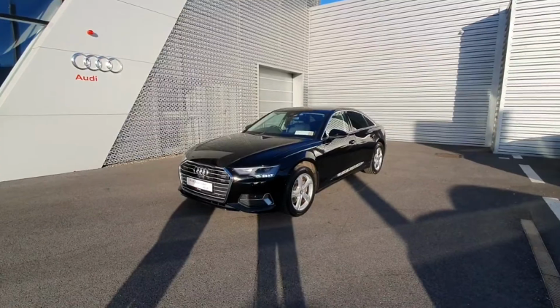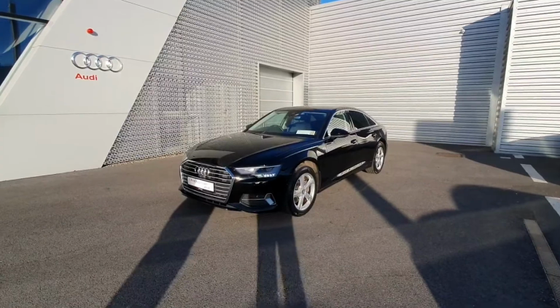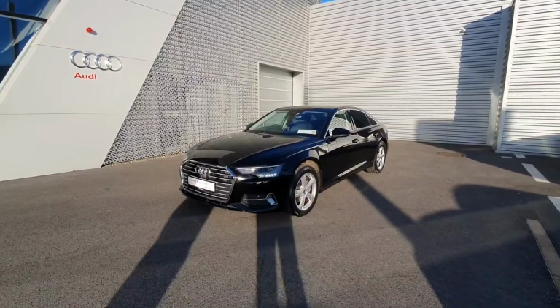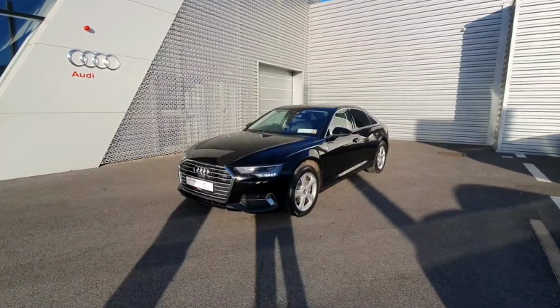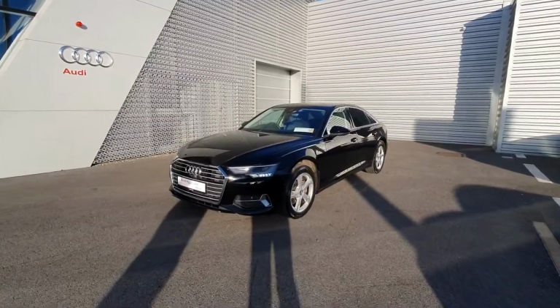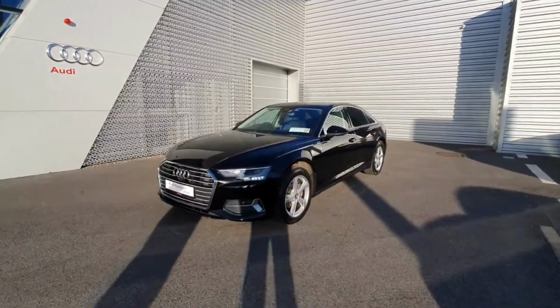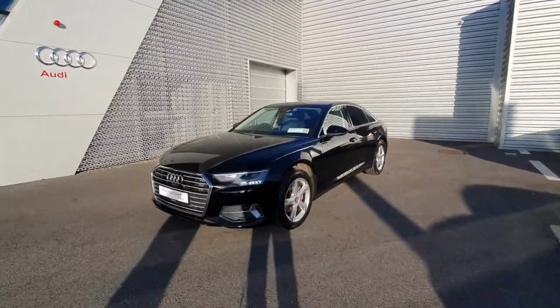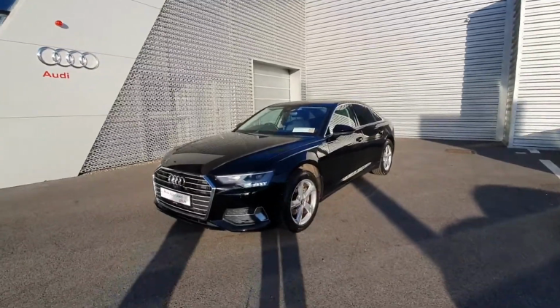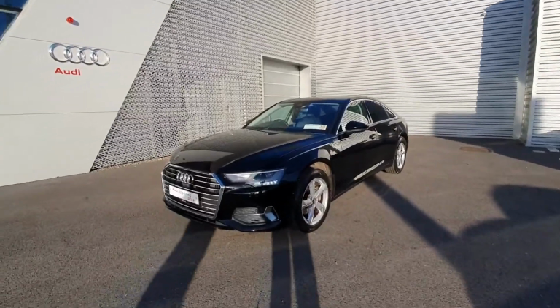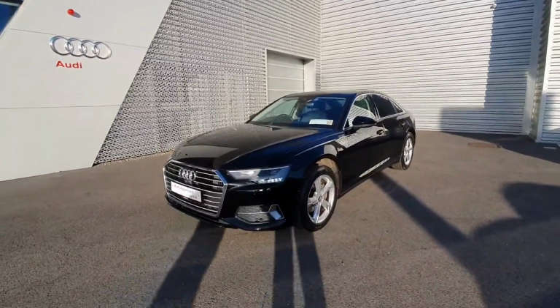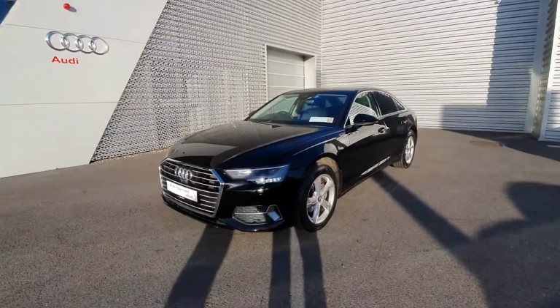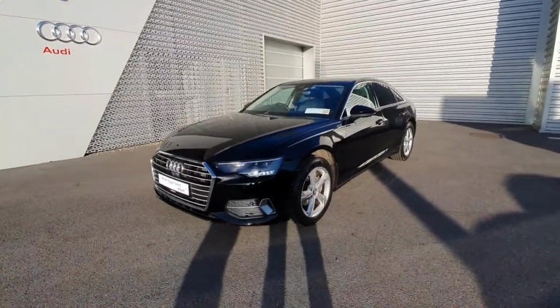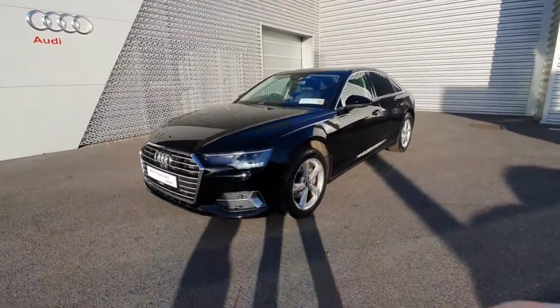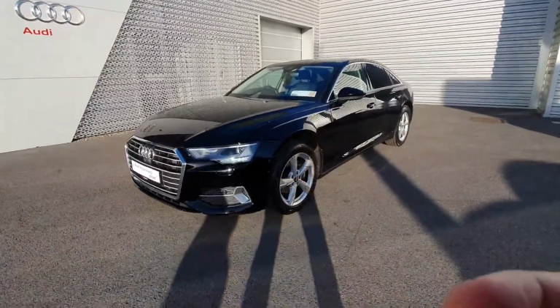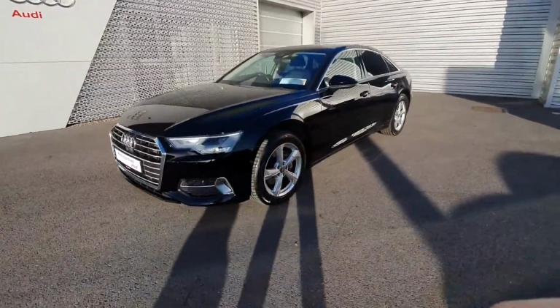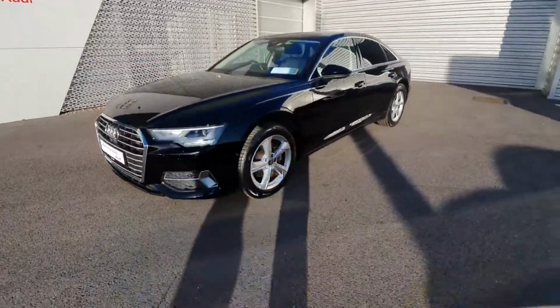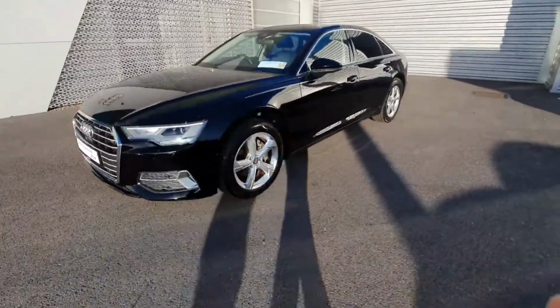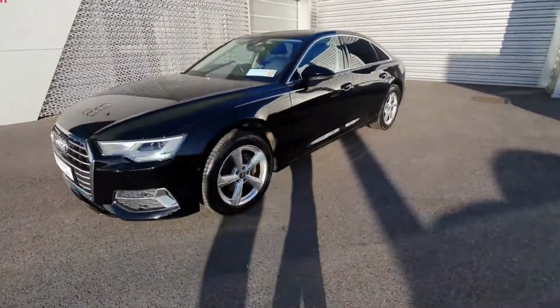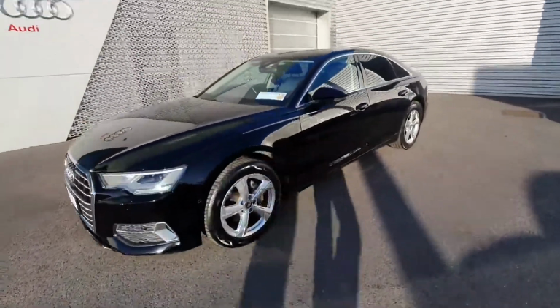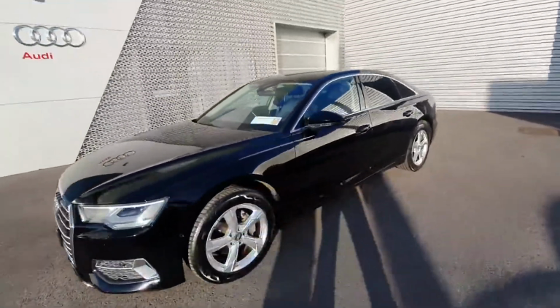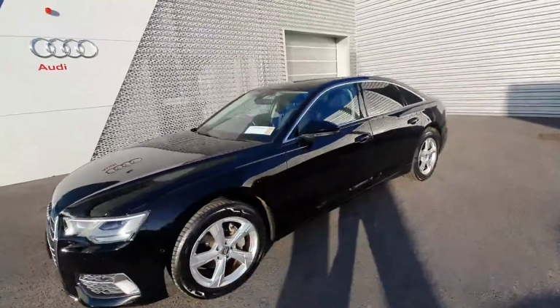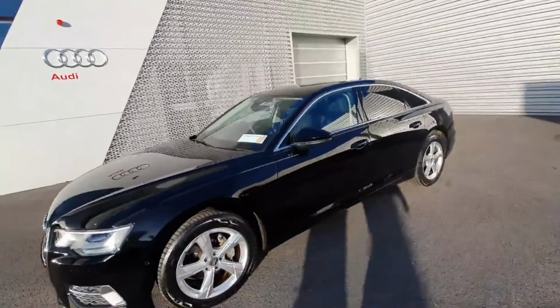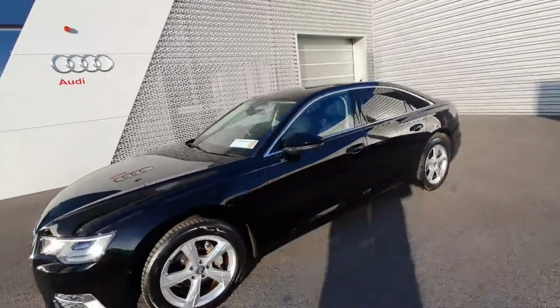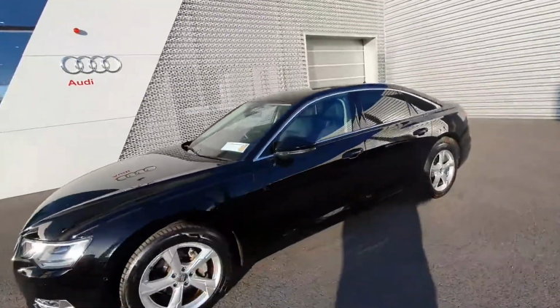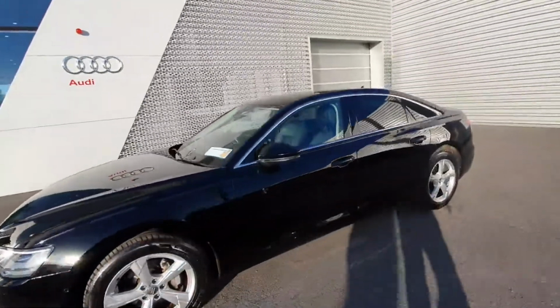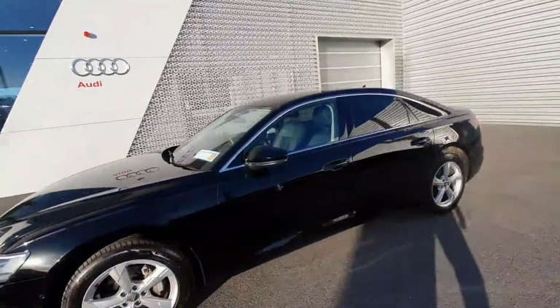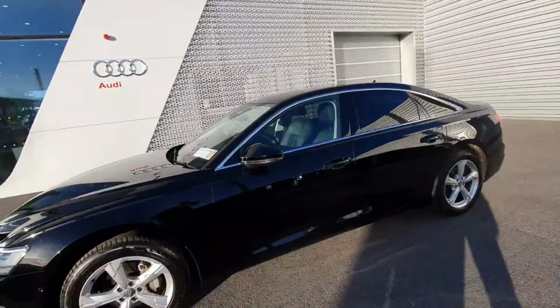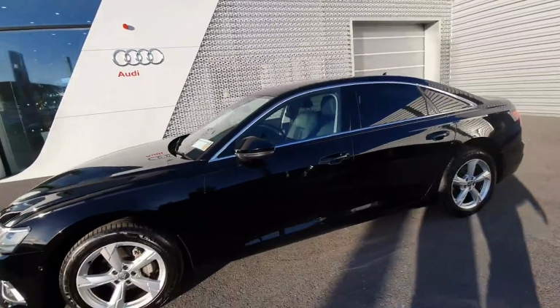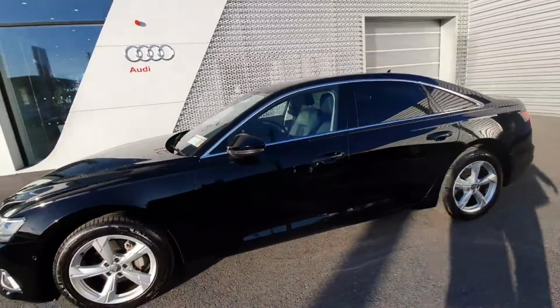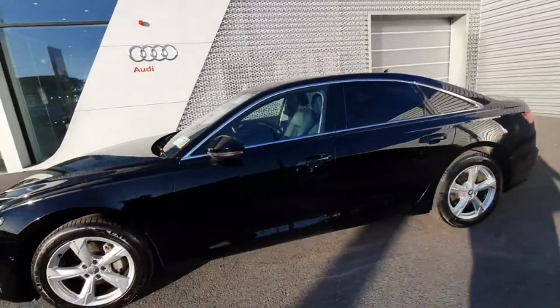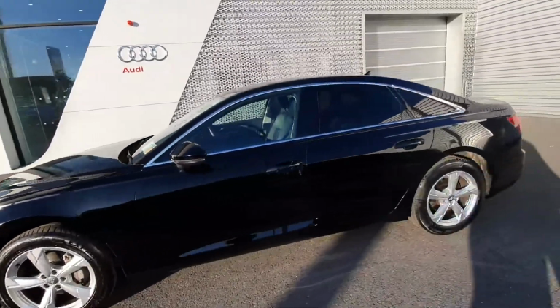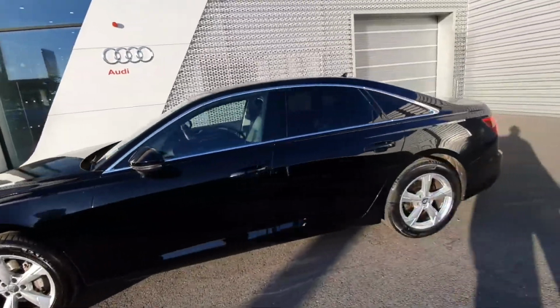The front of the vehicle comes with full LED headlights, five-arm alloy wheels, chrome exterior package, and fold-in mirrors.